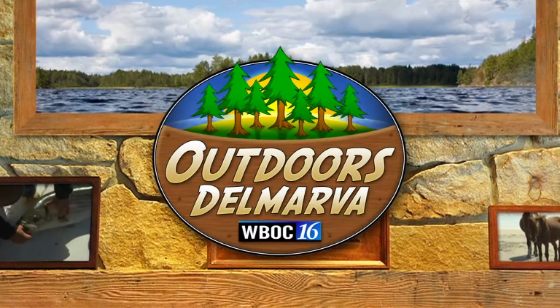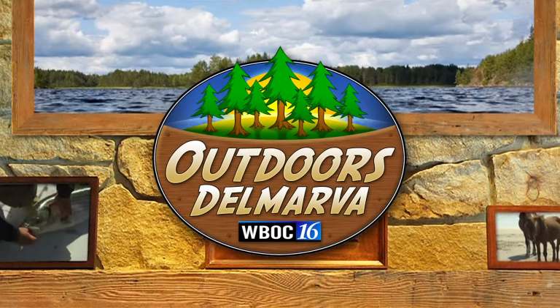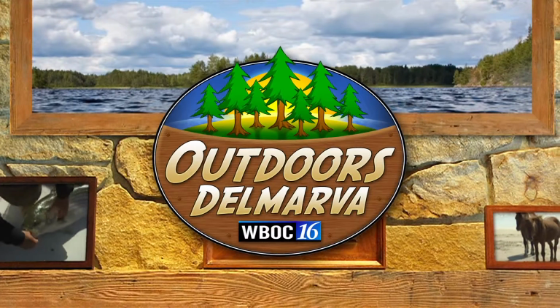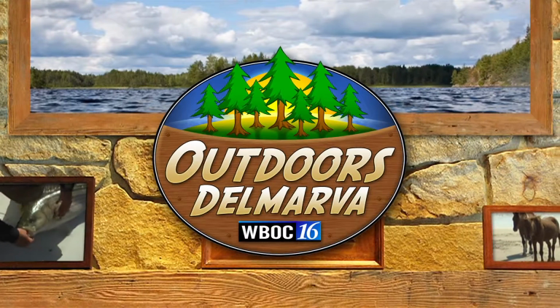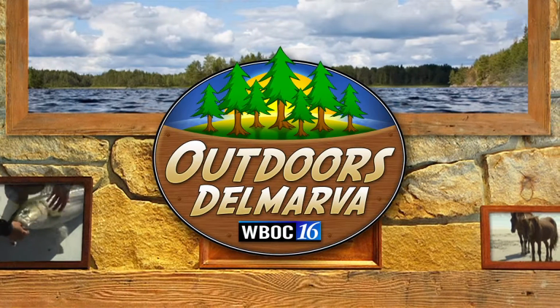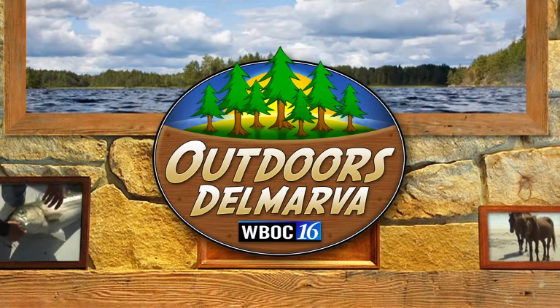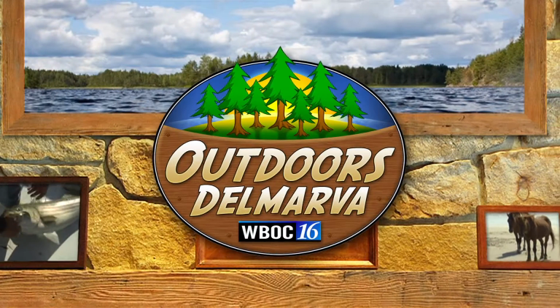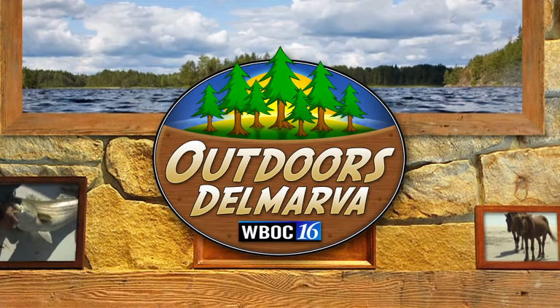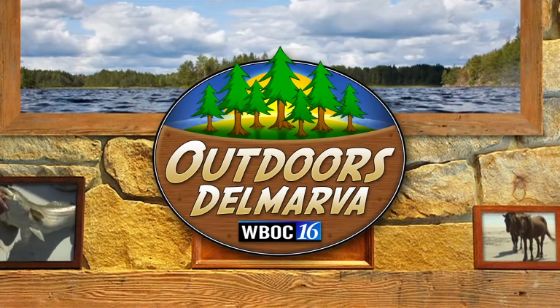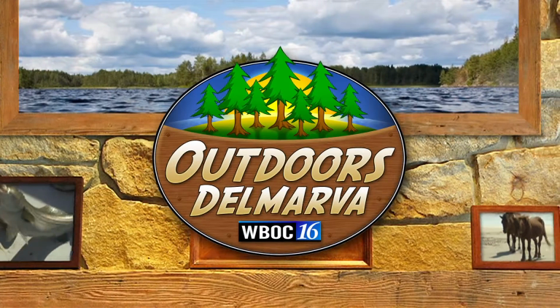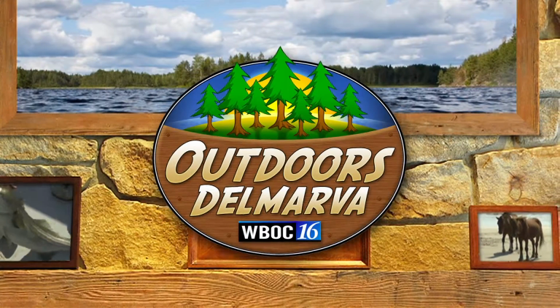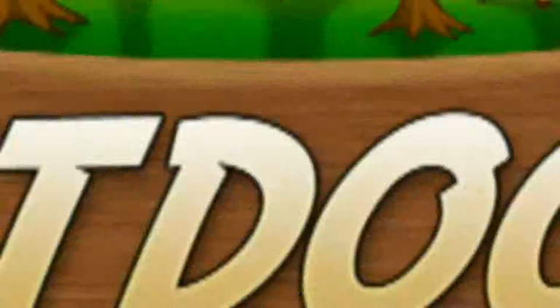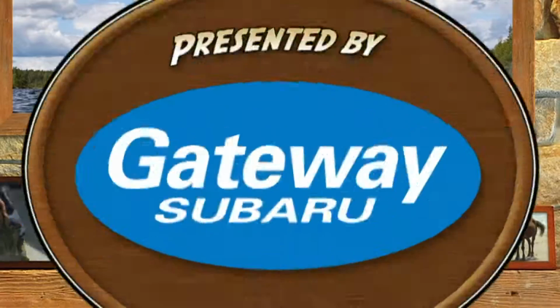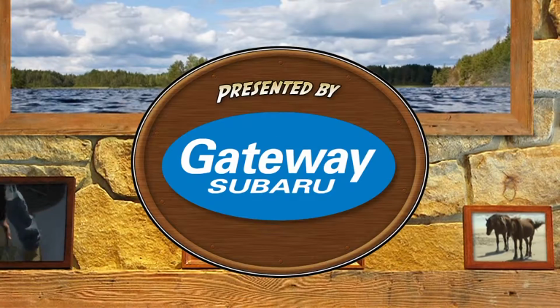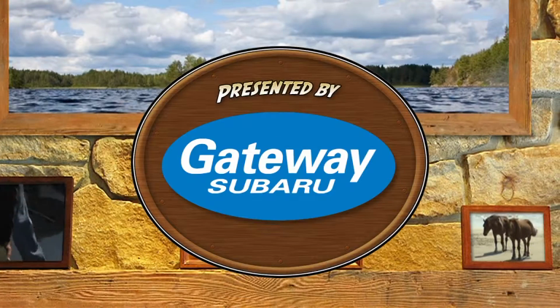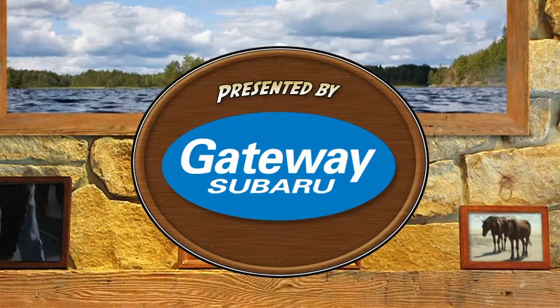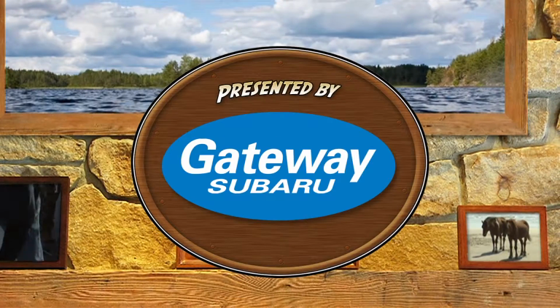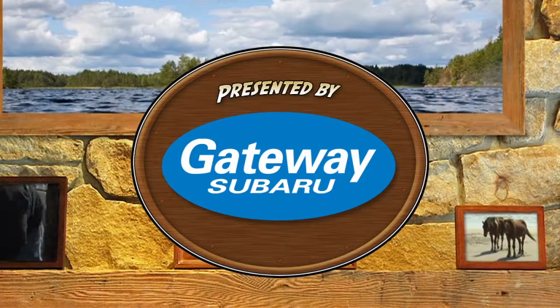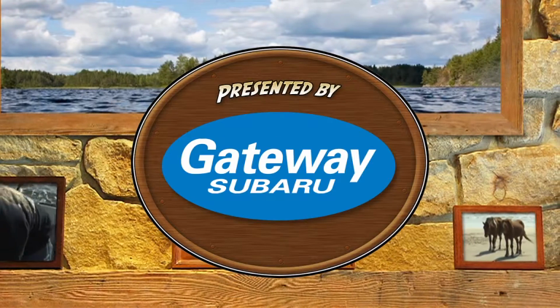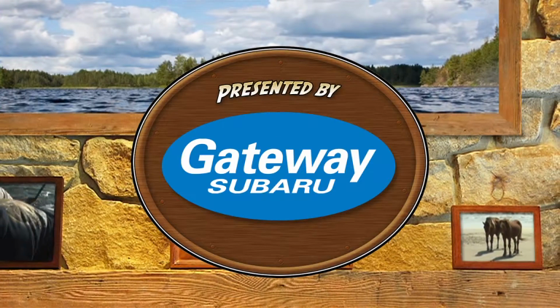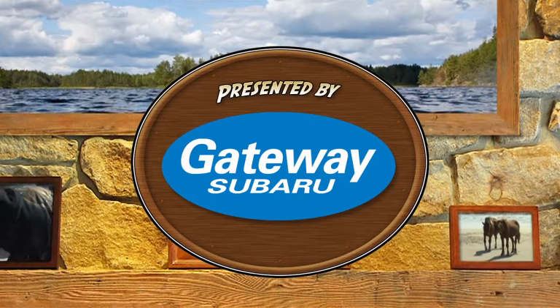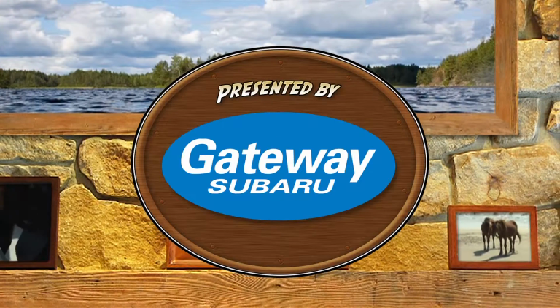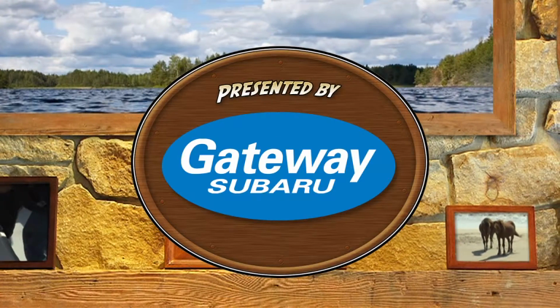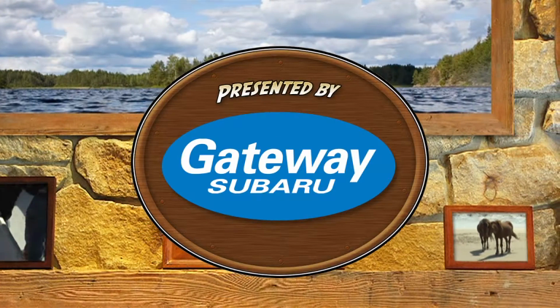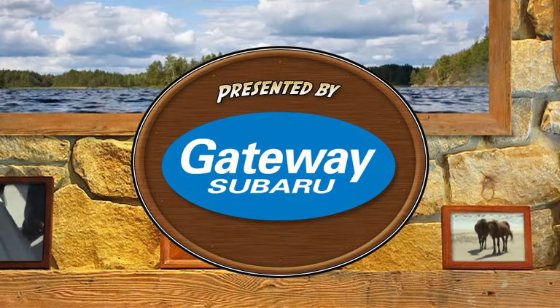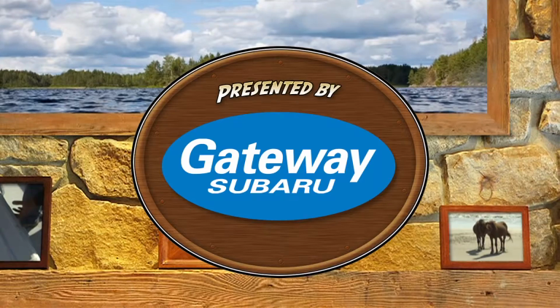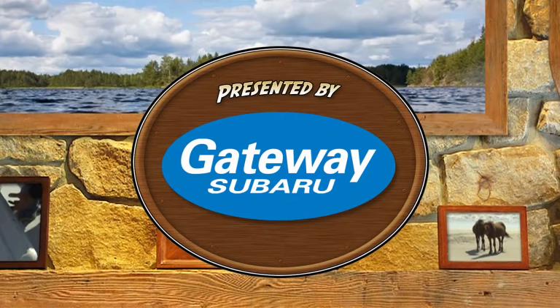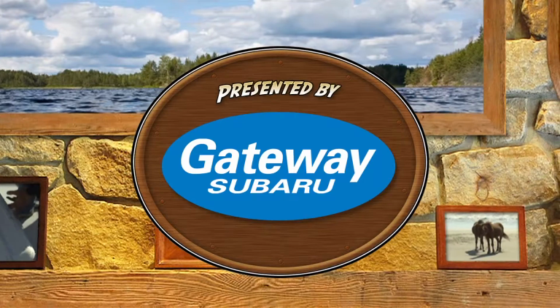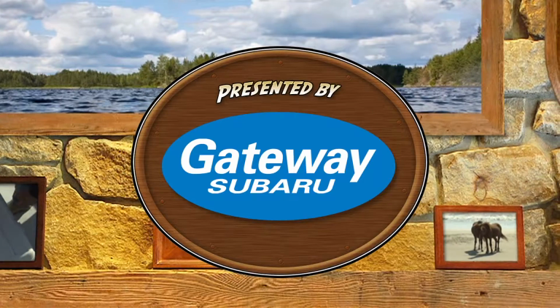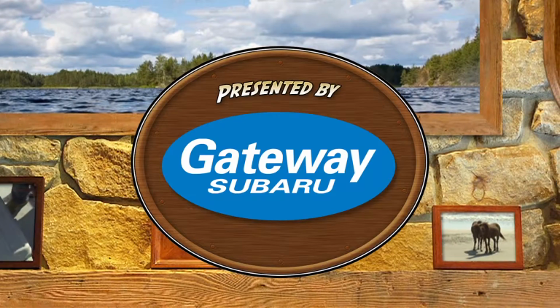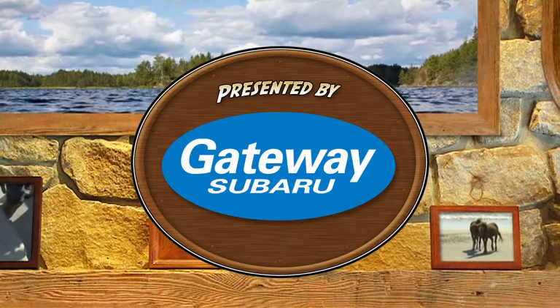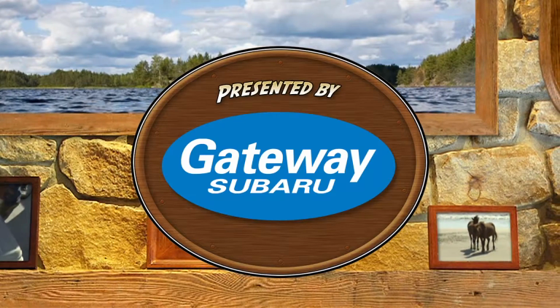This is Outdoors Delmarva, presented by Gateway Subaru. Higher standards.